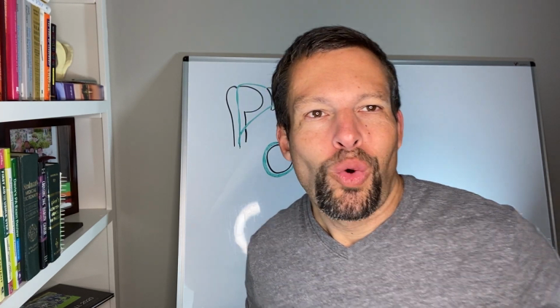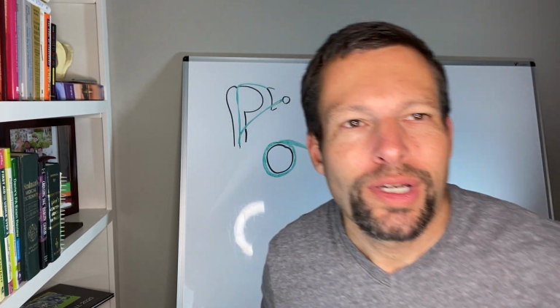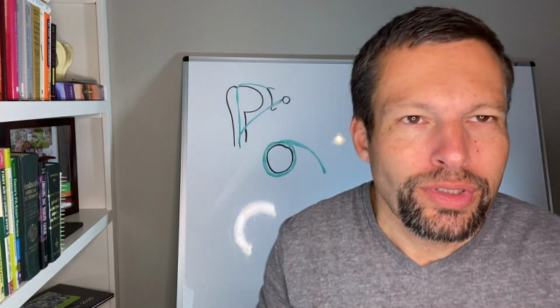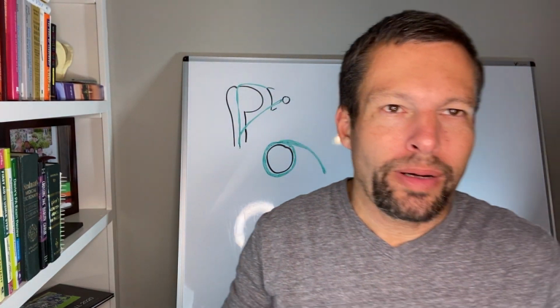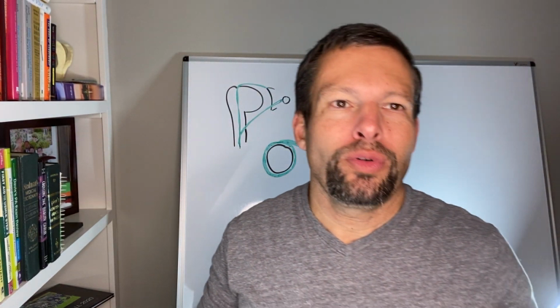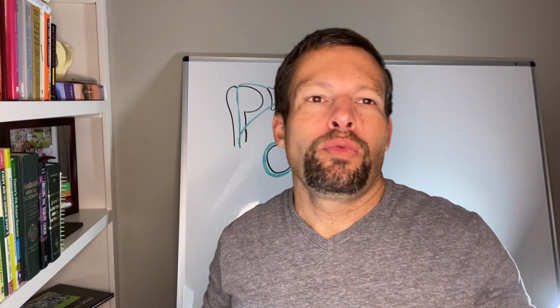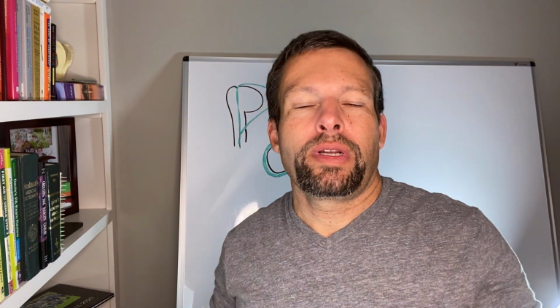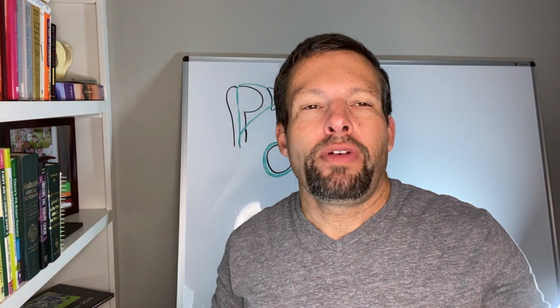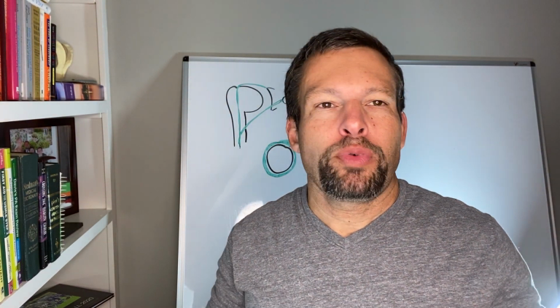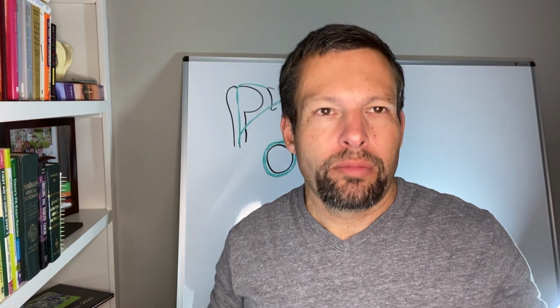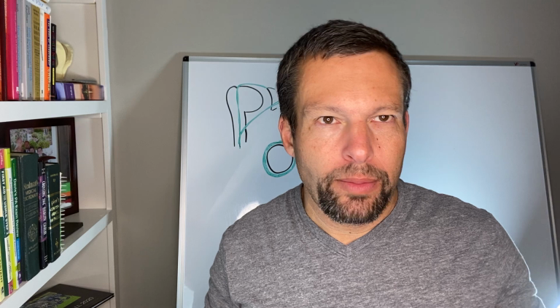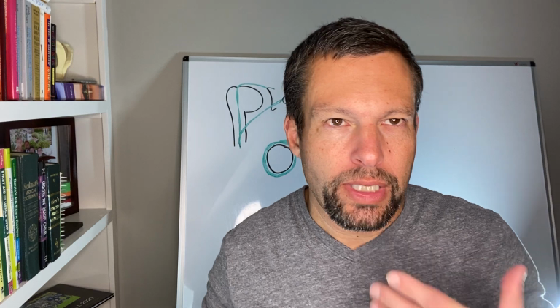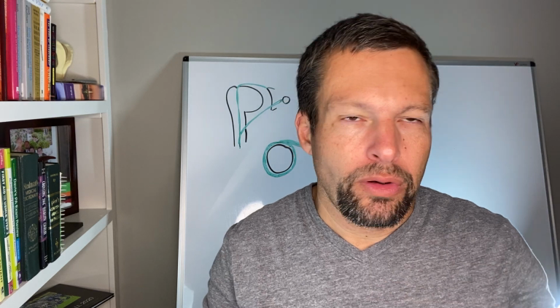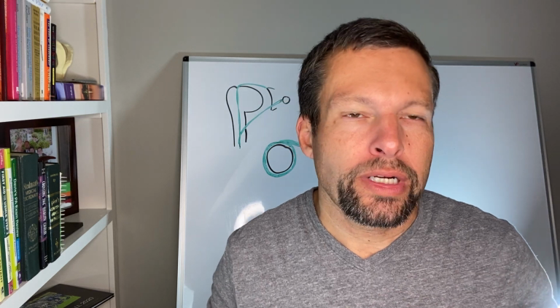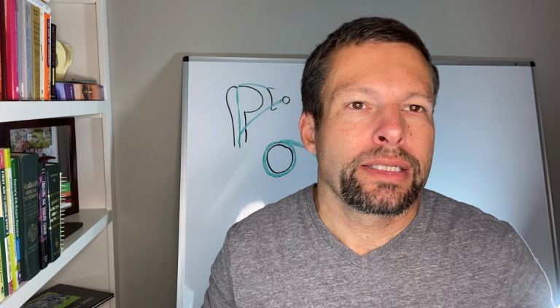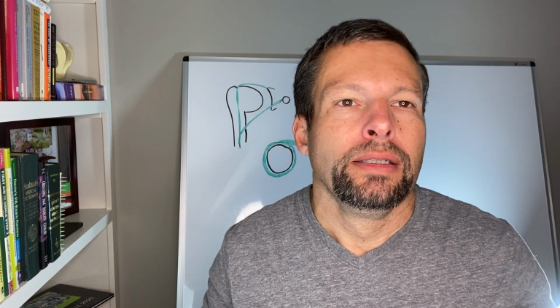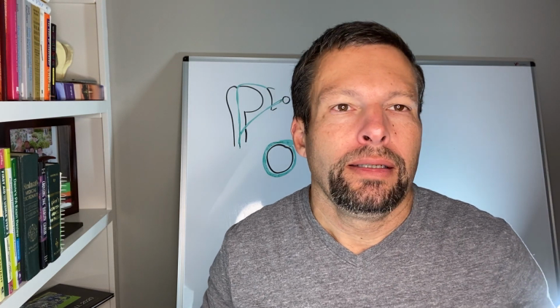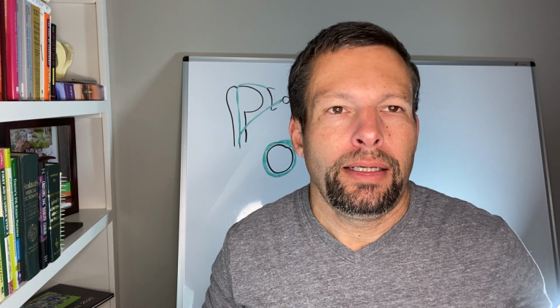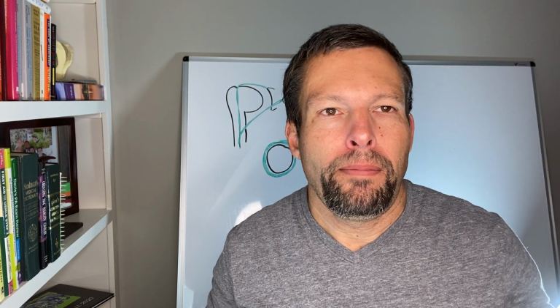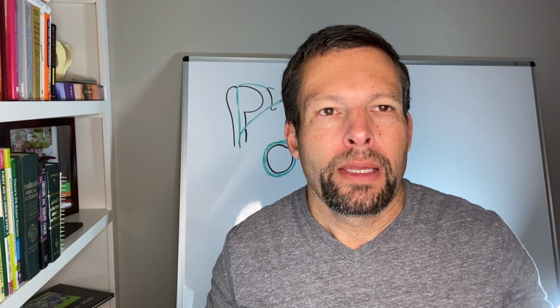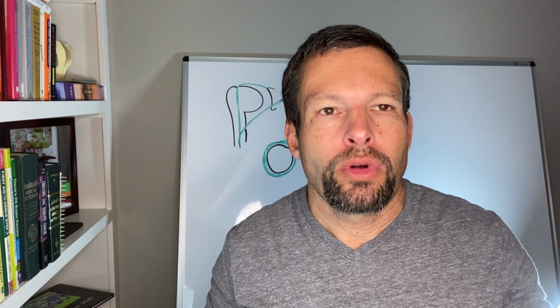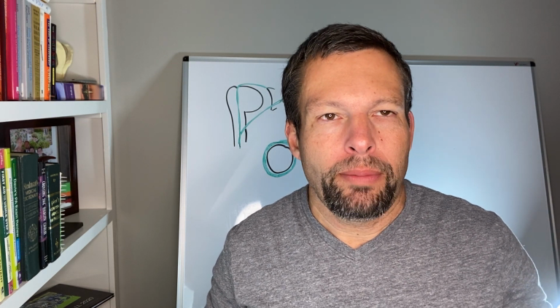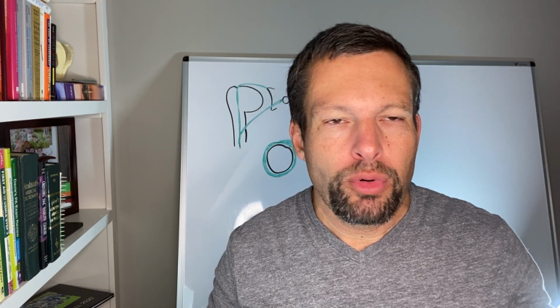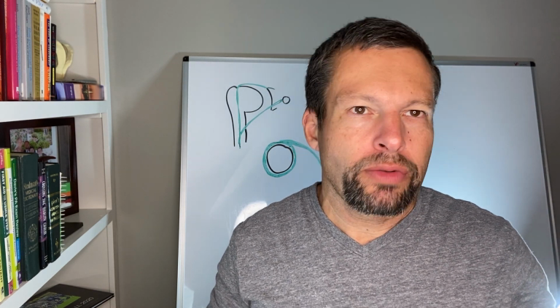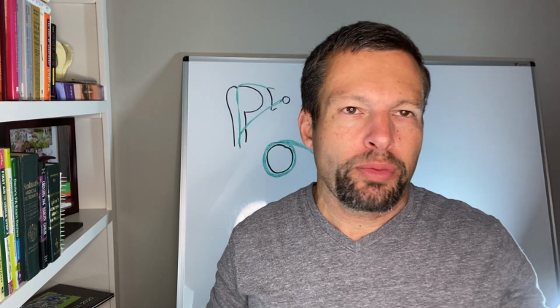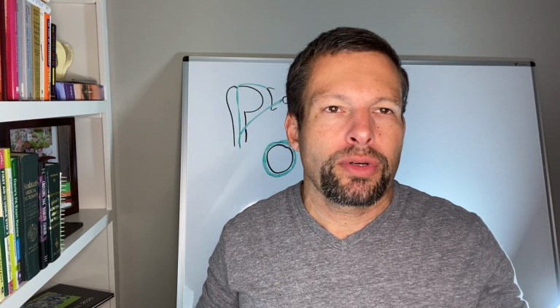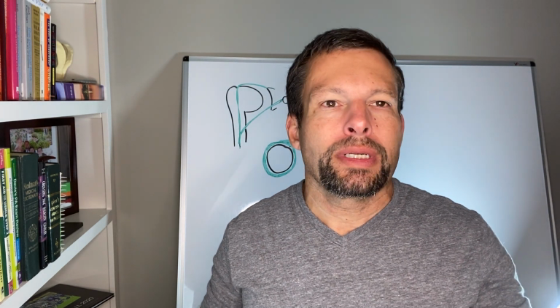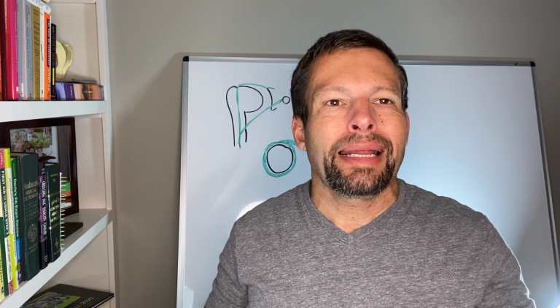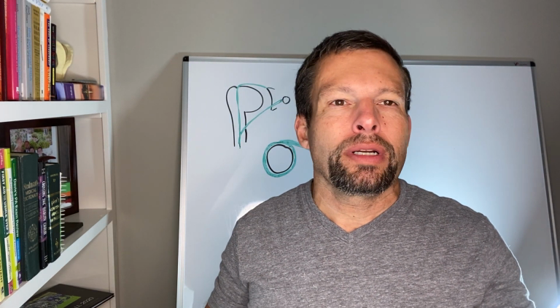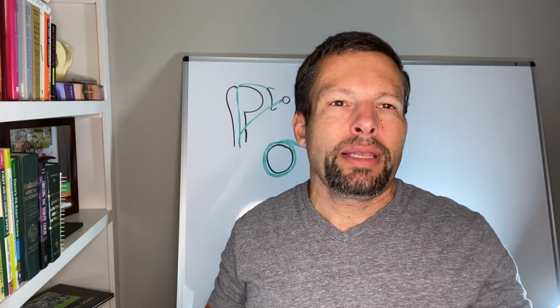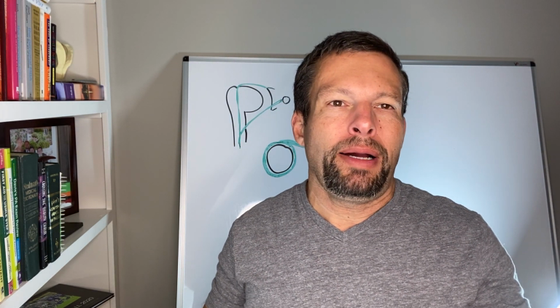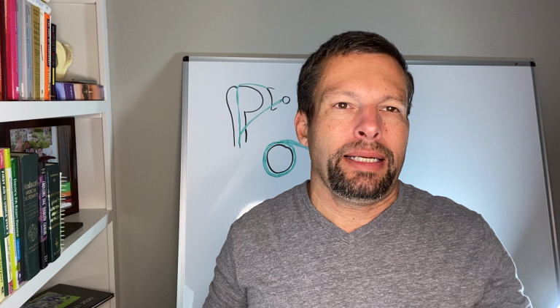Welcome to another episode of Rotator Cuff Expert. My name is Dr. Orcutt. I'm a board certified orthopedic surgeon. Today we're going to talk about the biceps.